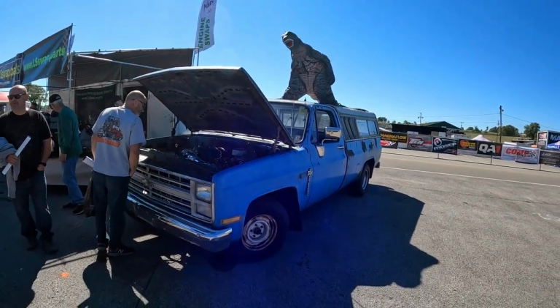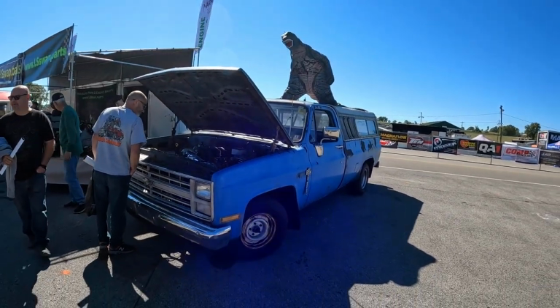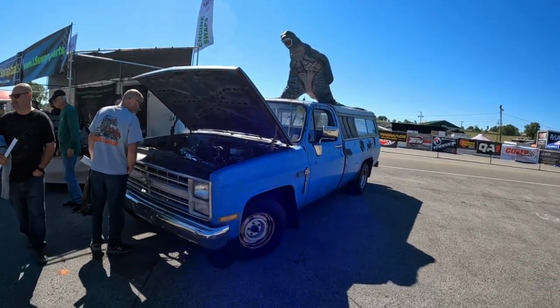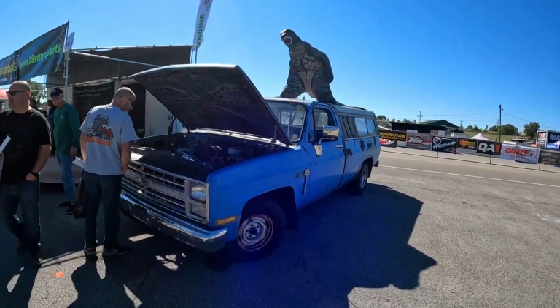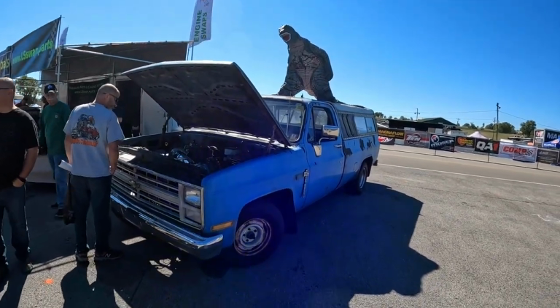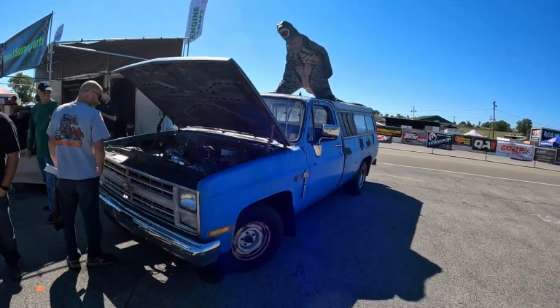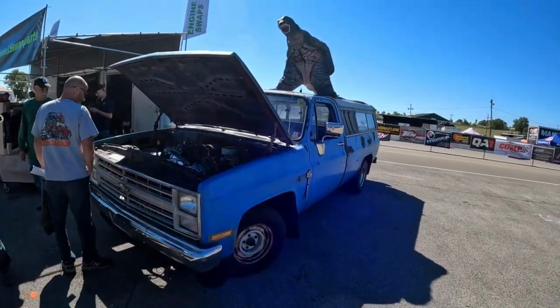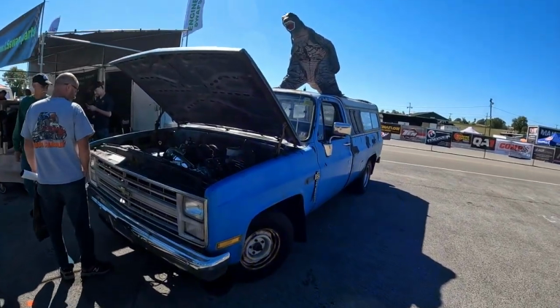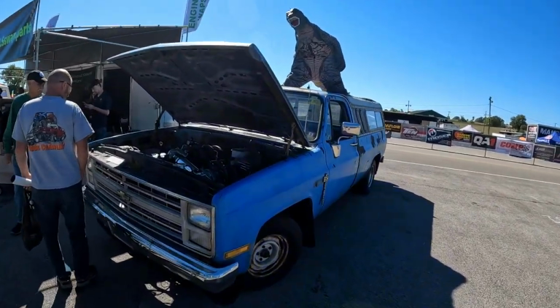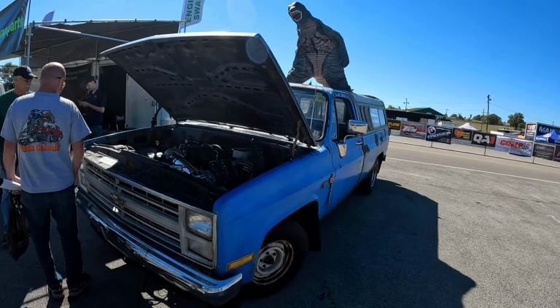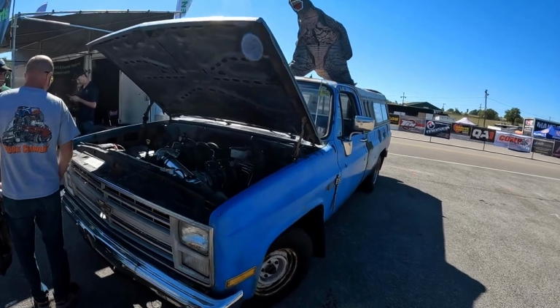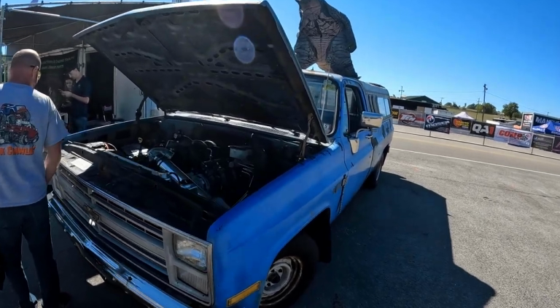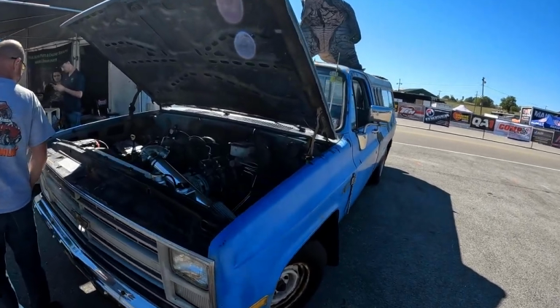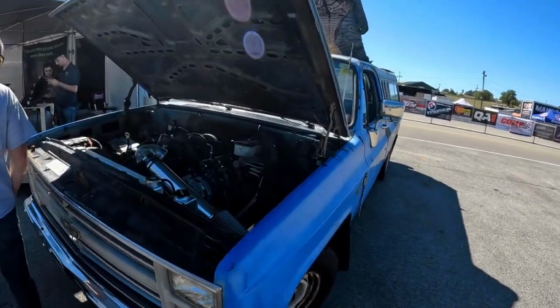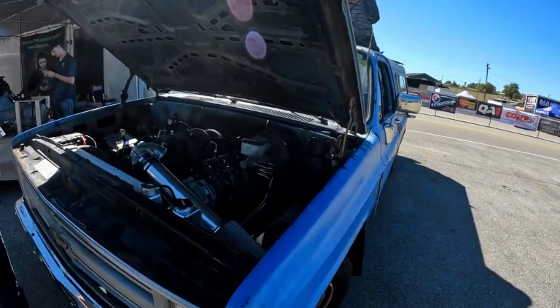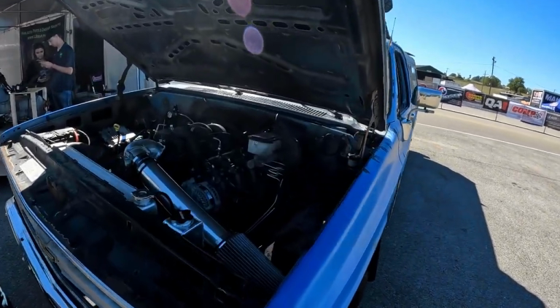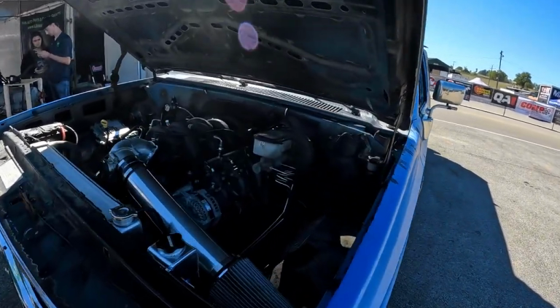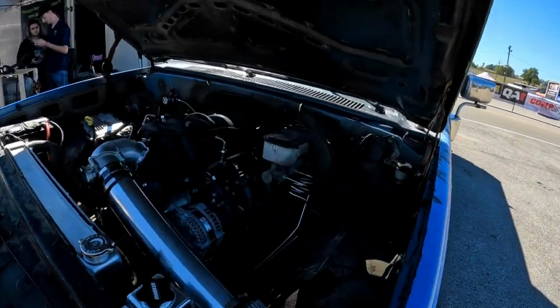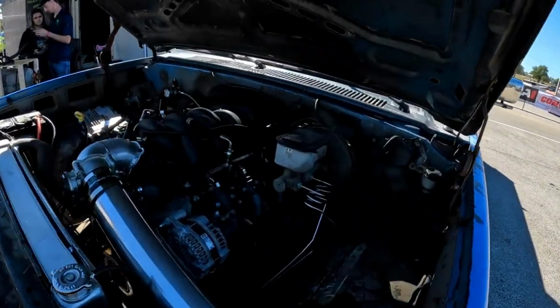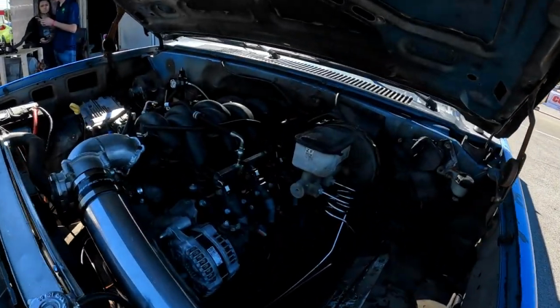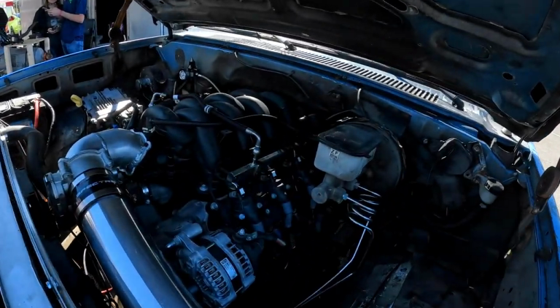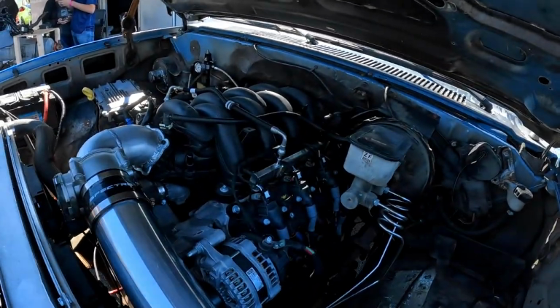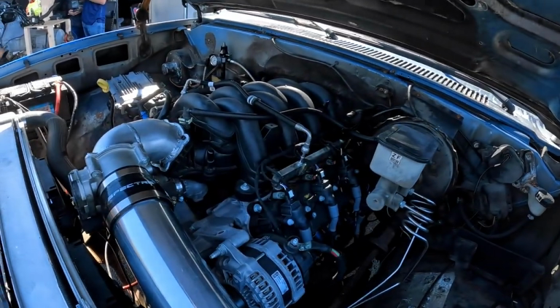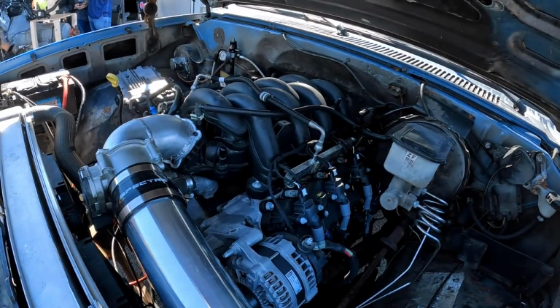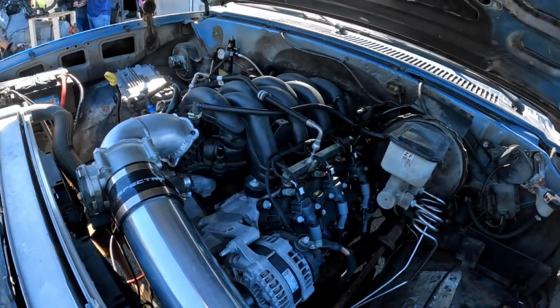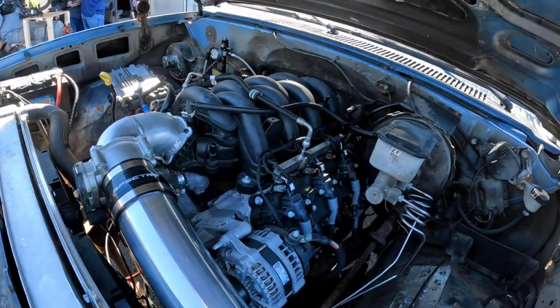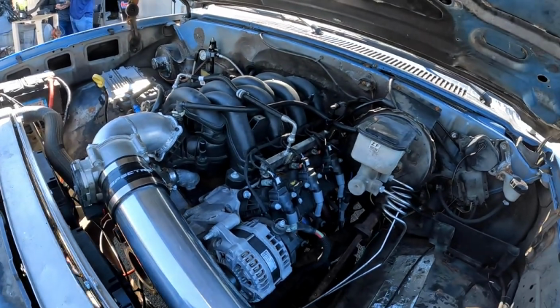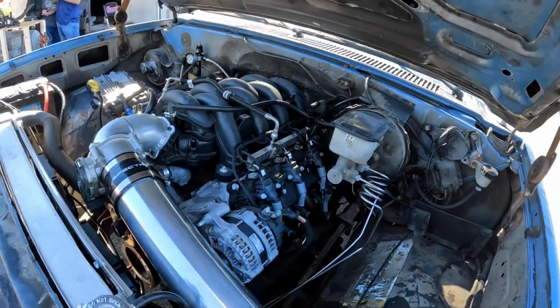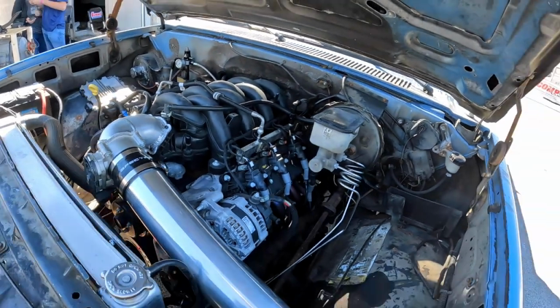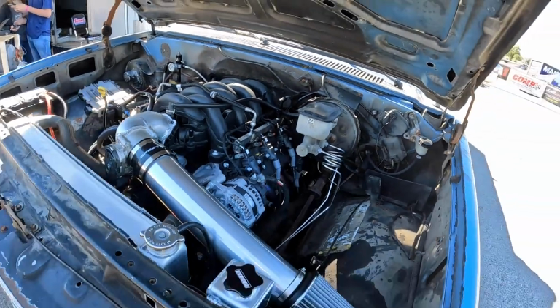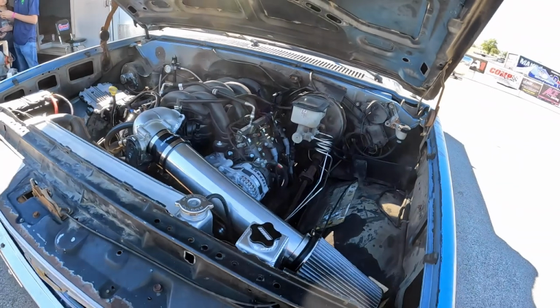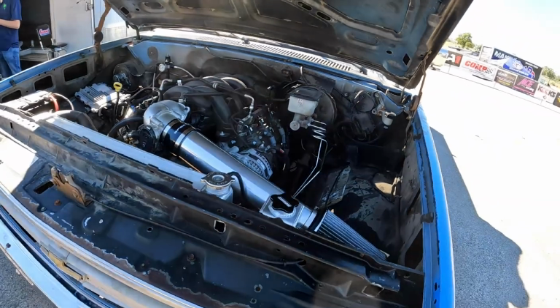Well, you knew it was only going to be a matter of time, but here it is — first one I've seen: the 7.3 SWAT square body Chevy.